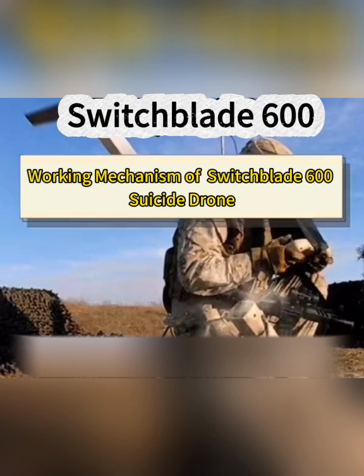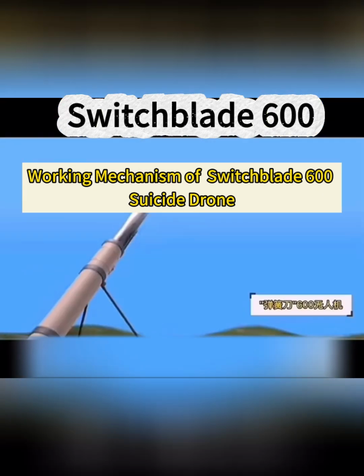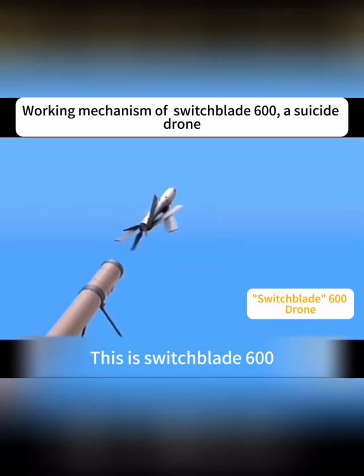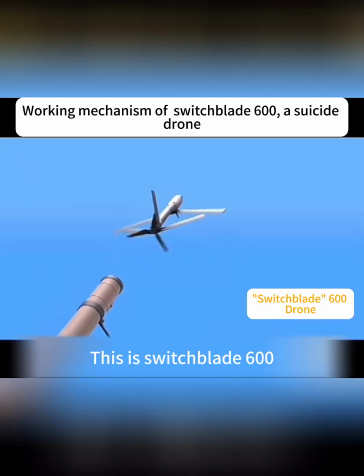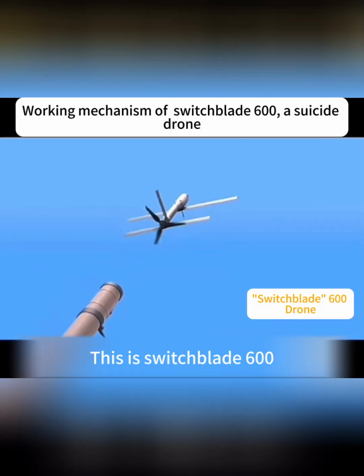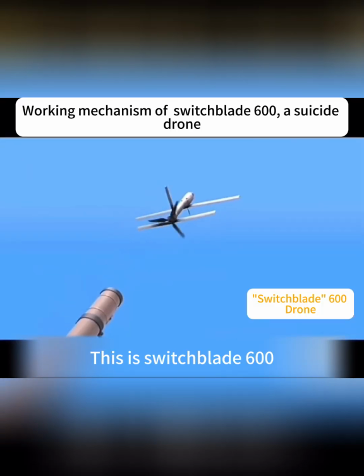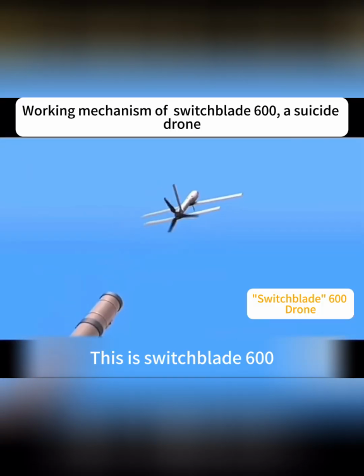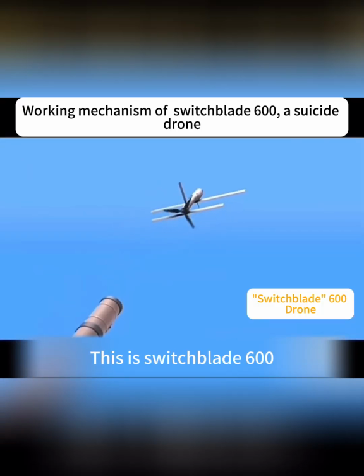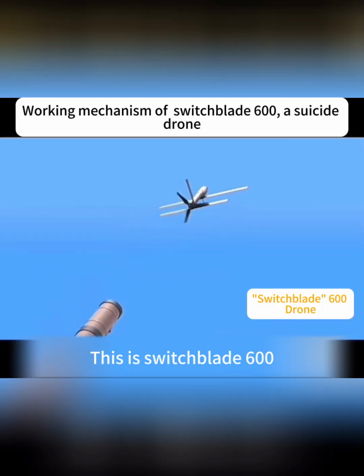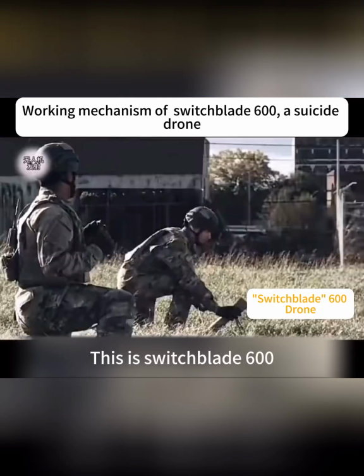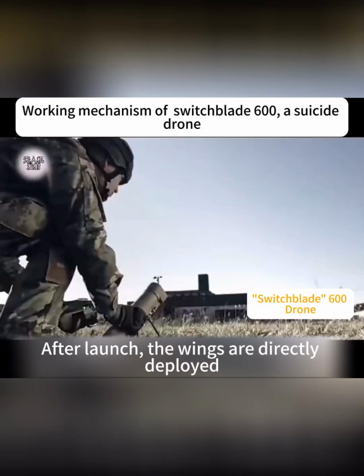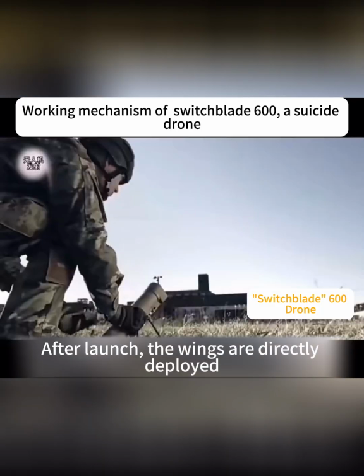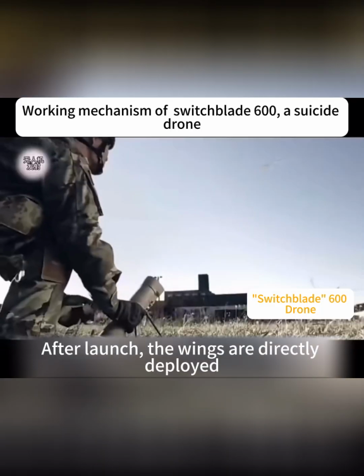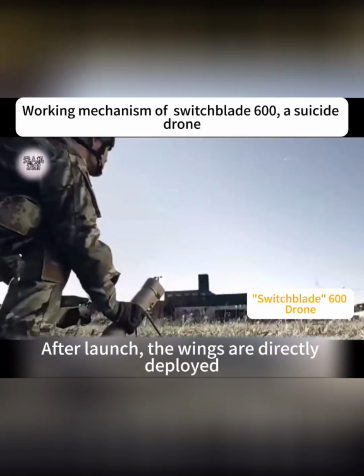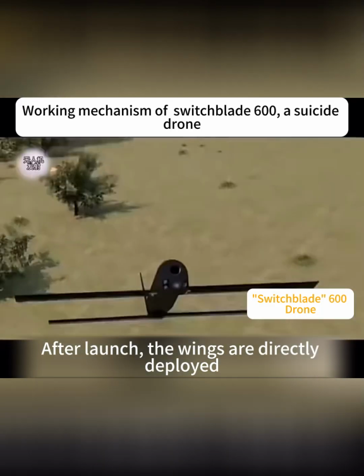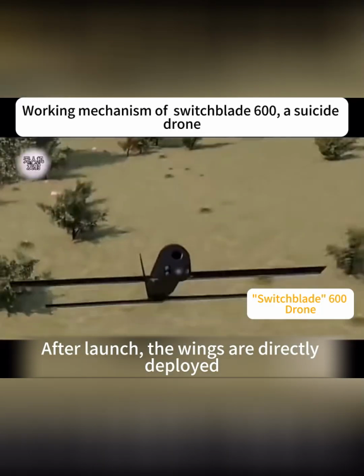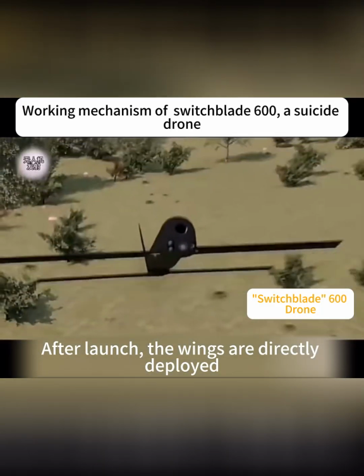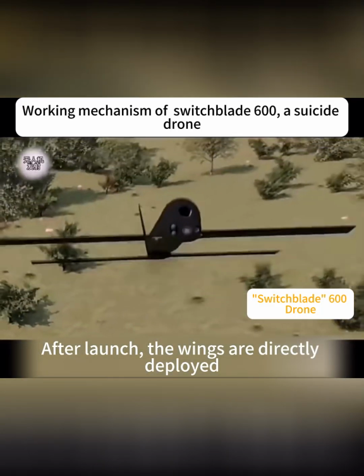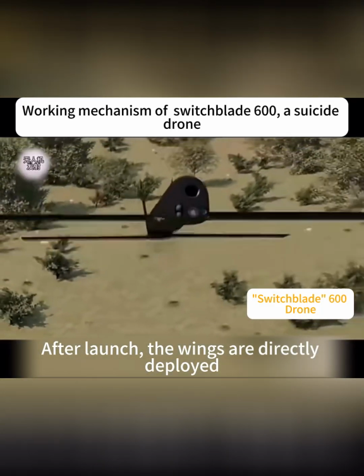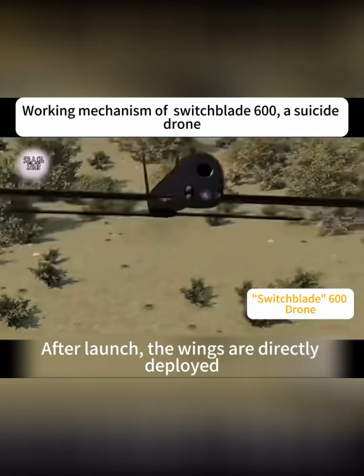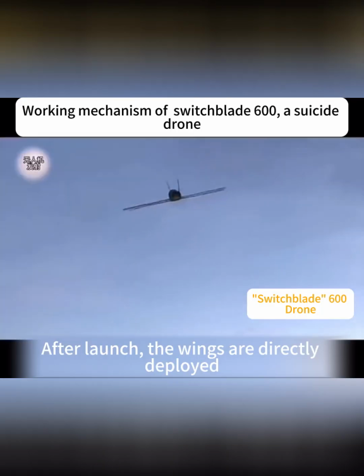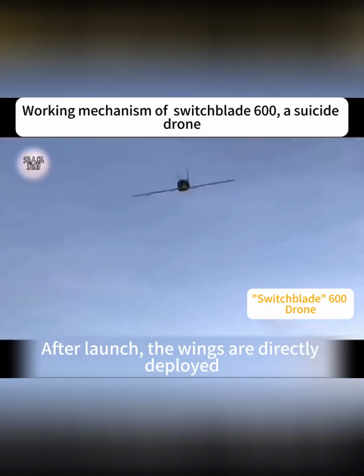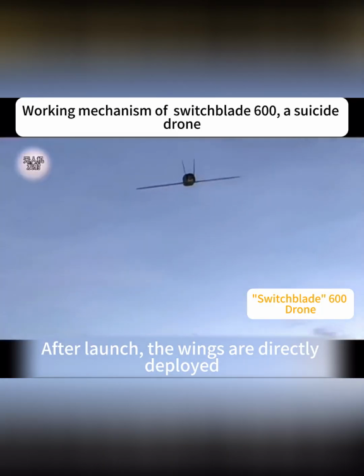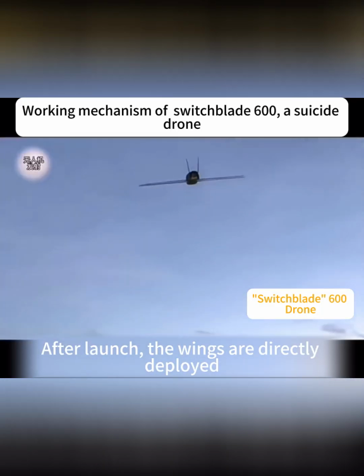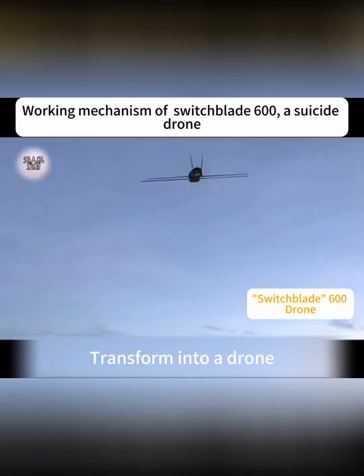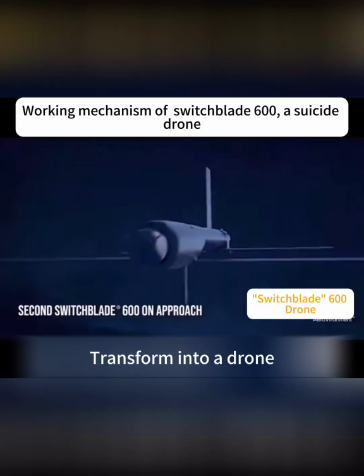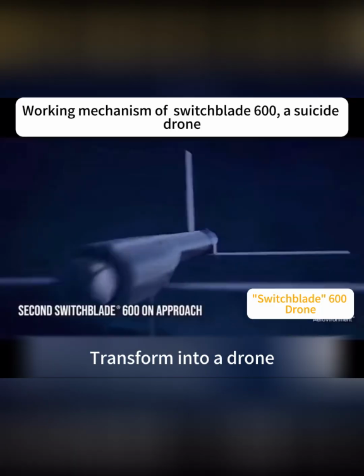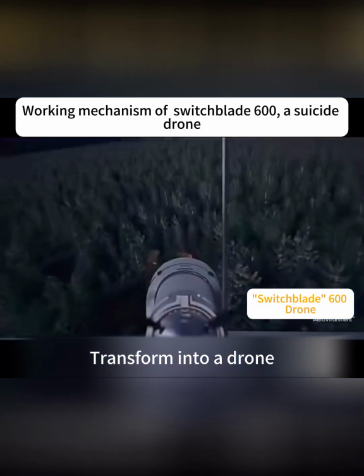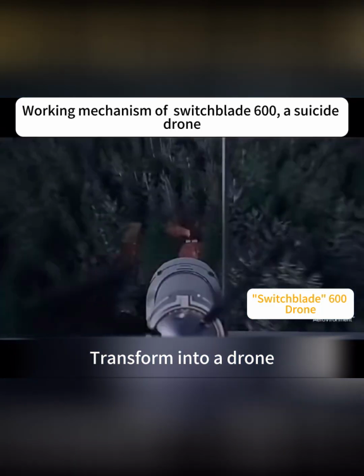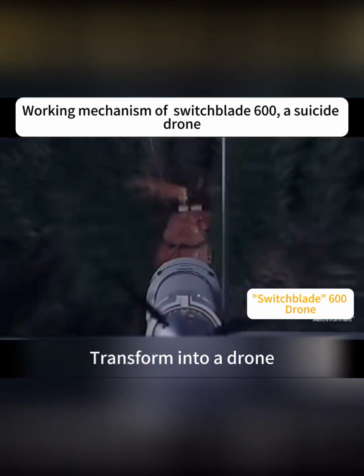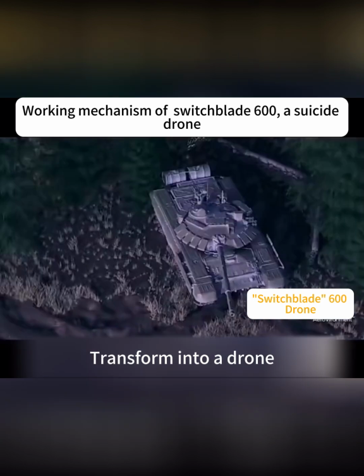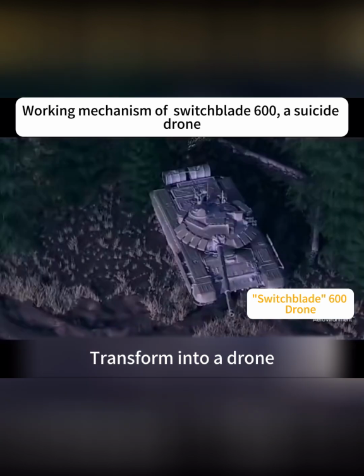This is the Switchblade 600. After launch, the wings are directly deployed, transforming it into a drone.